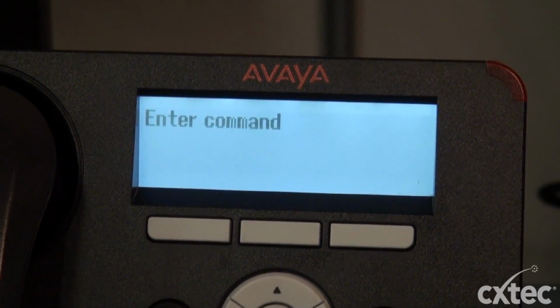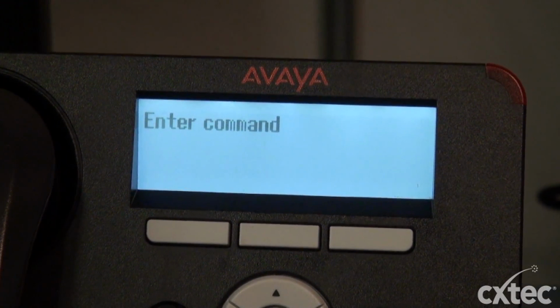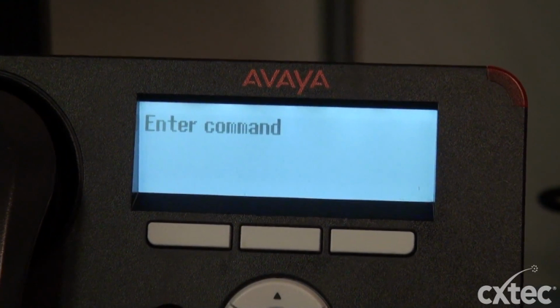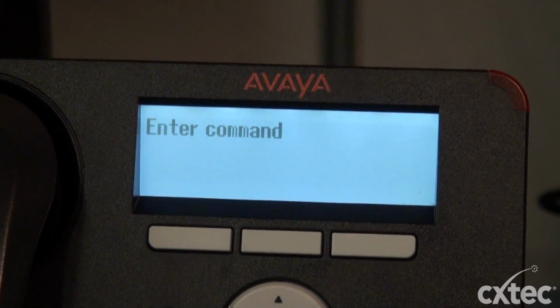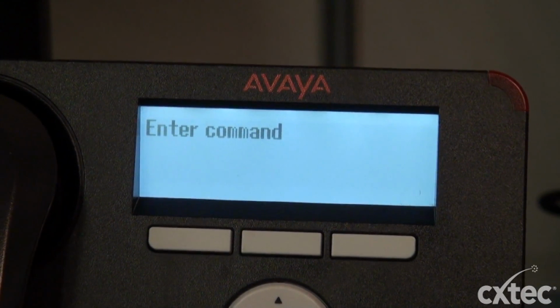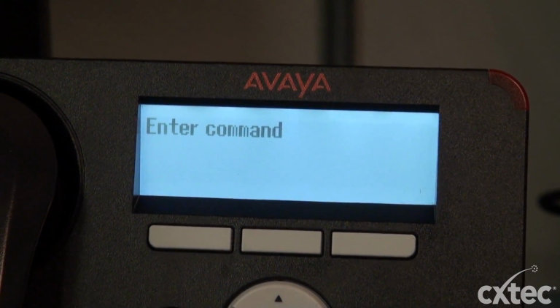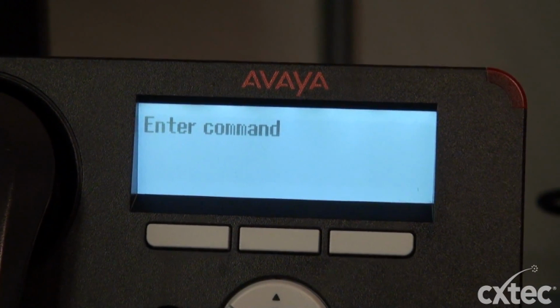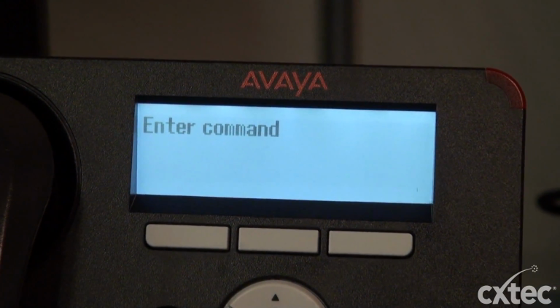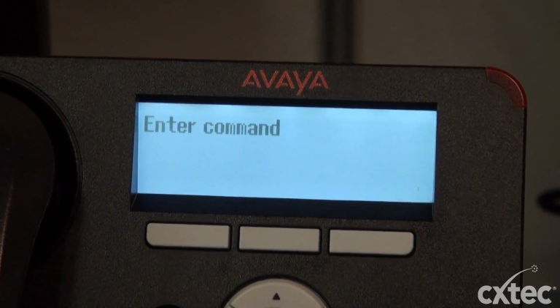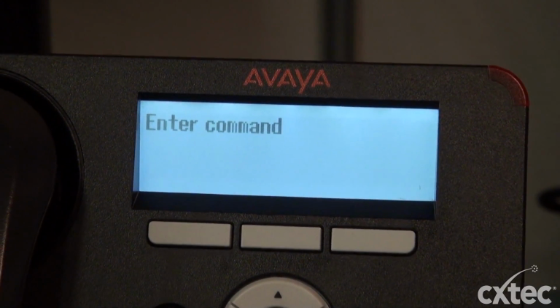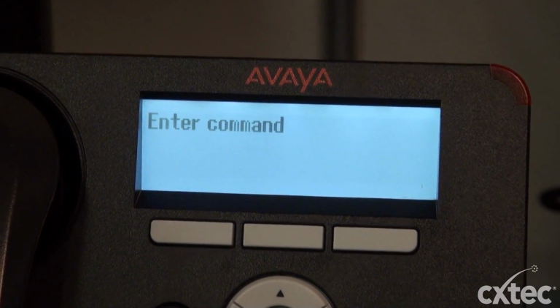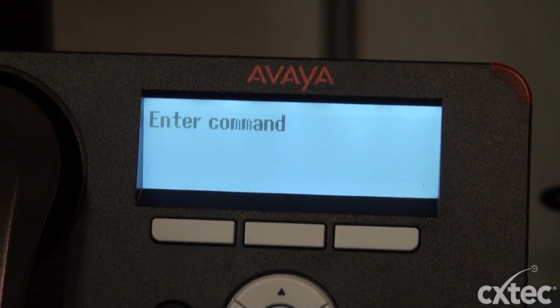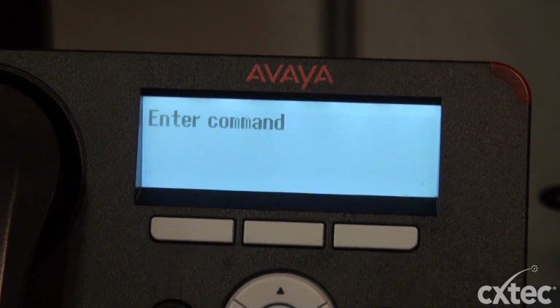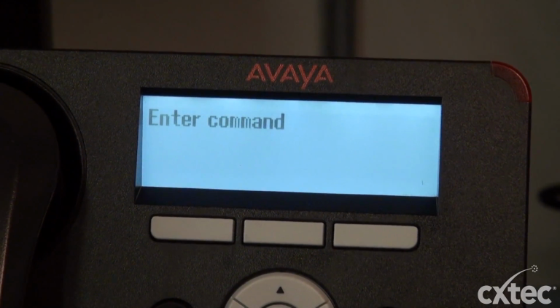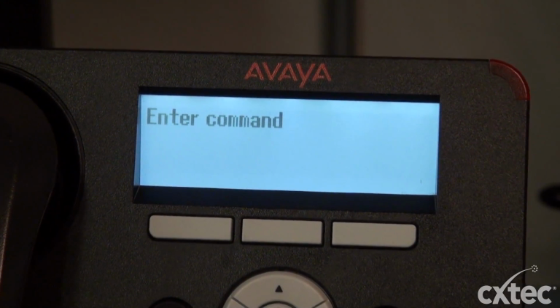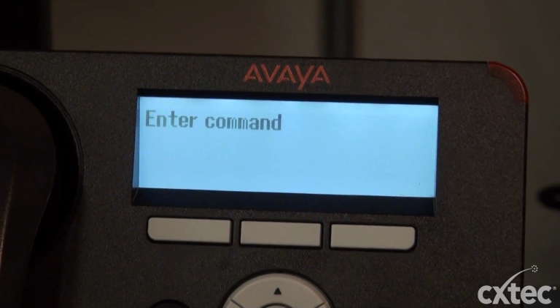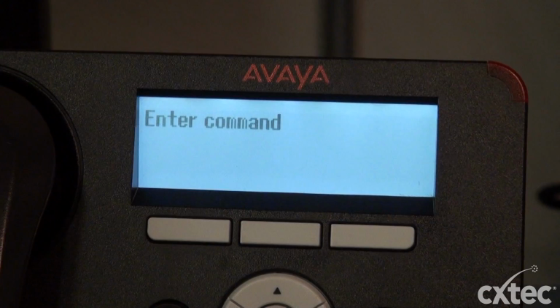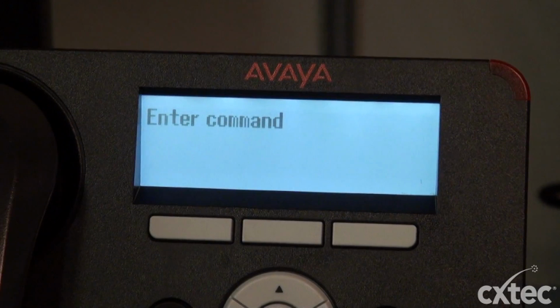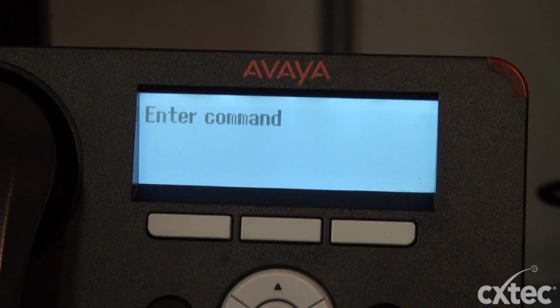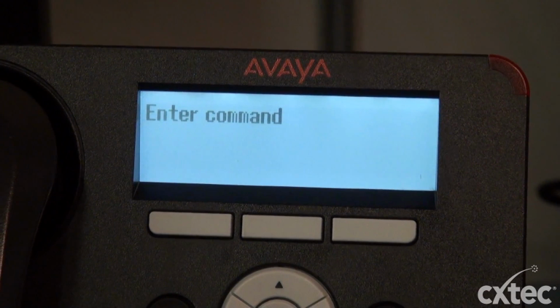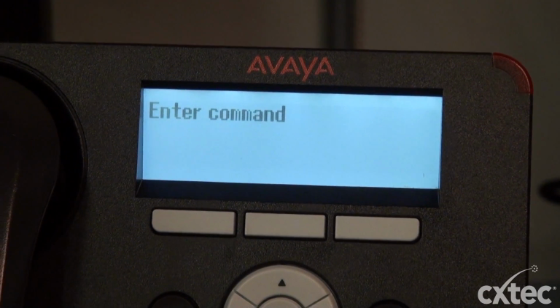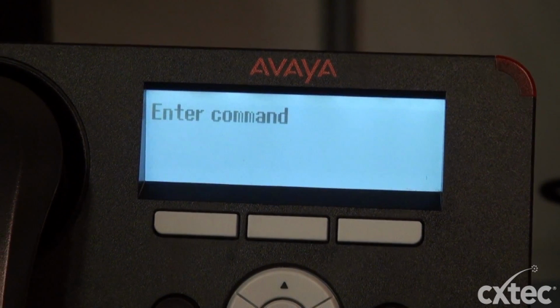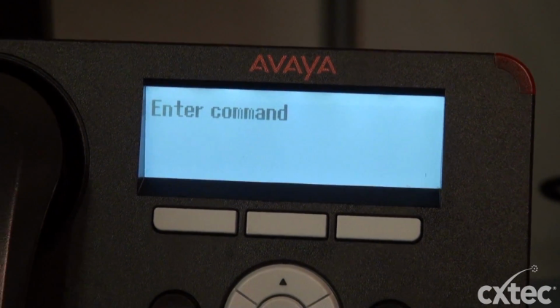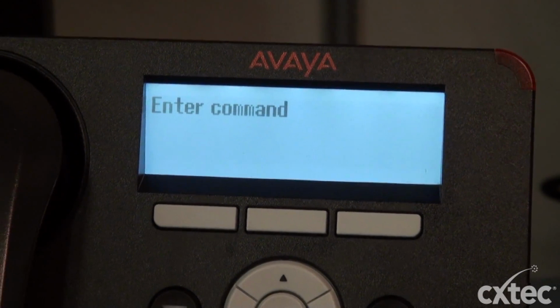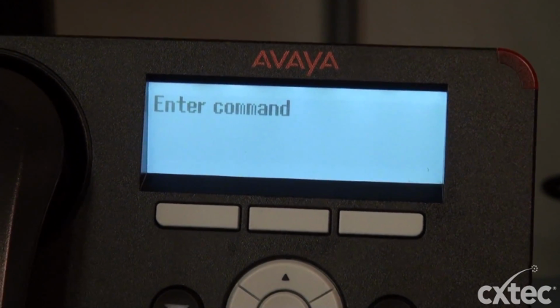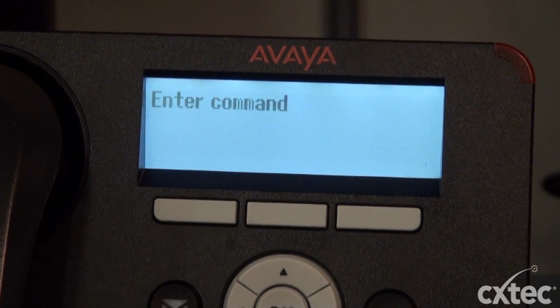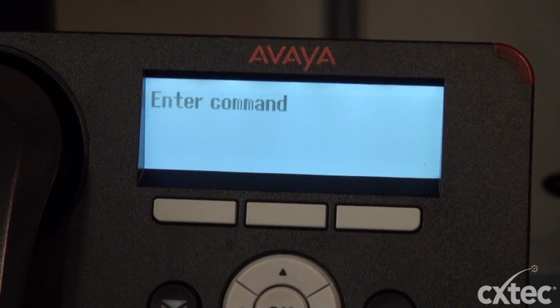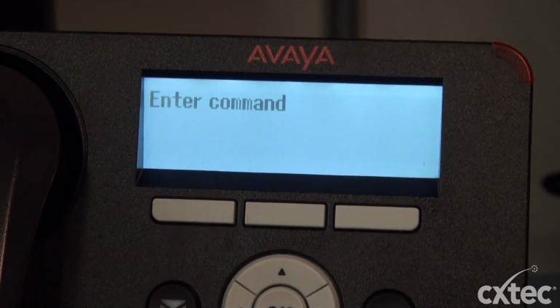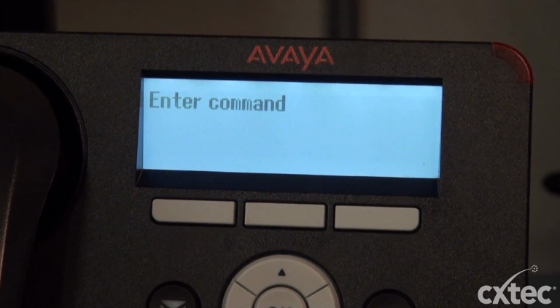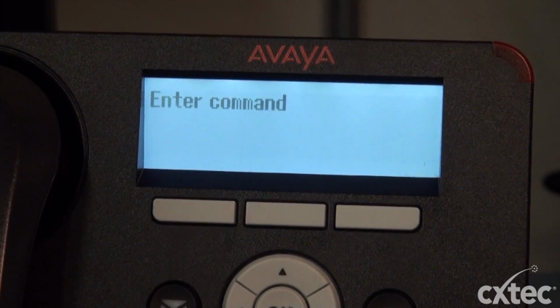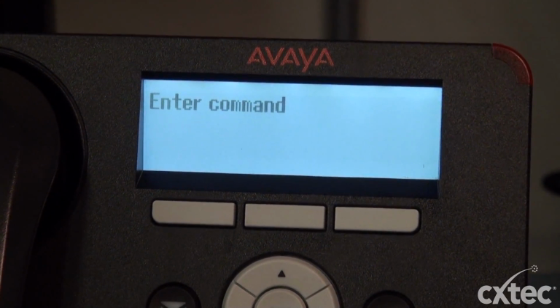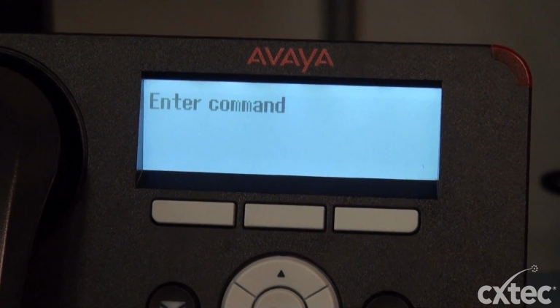So the phone says enter command. Once again we're going to hit mute, then clear.